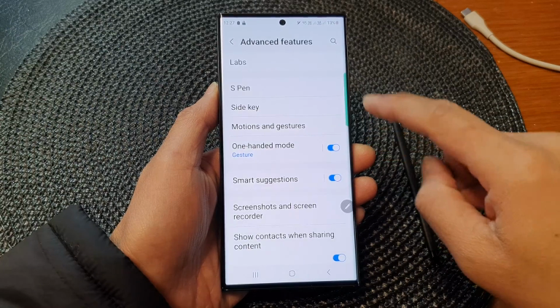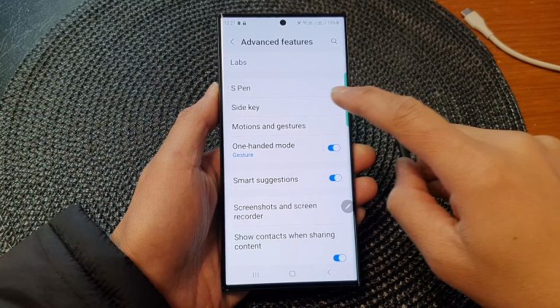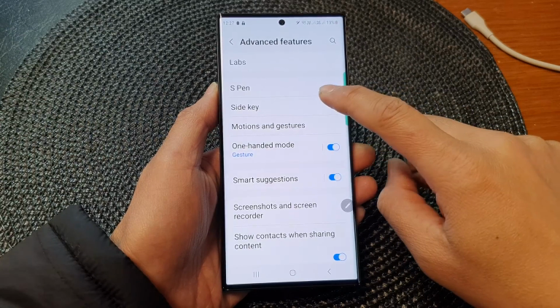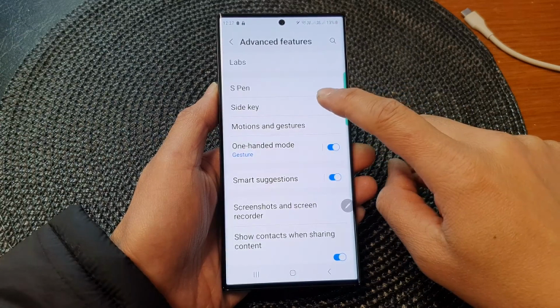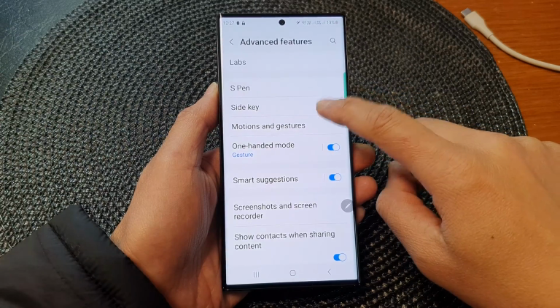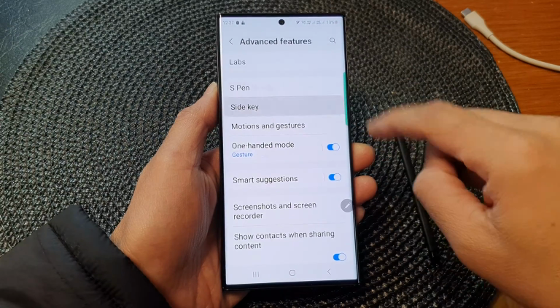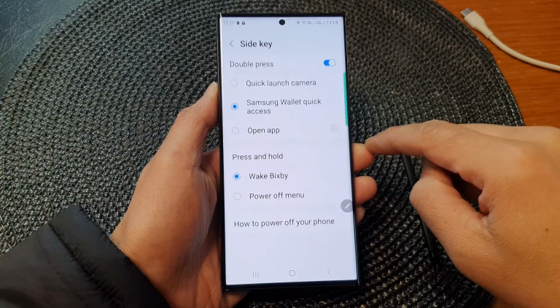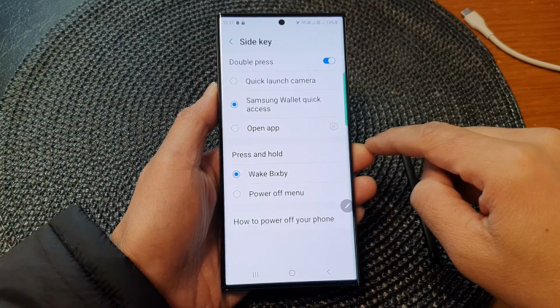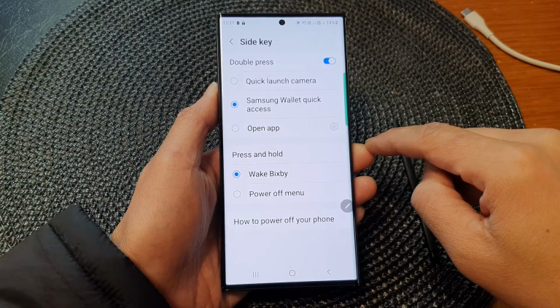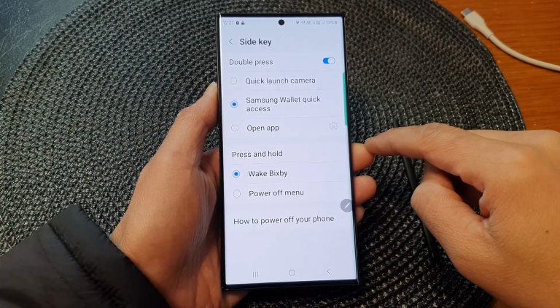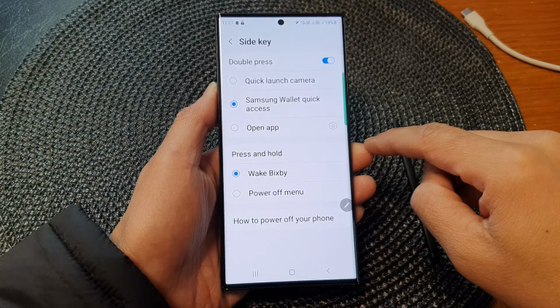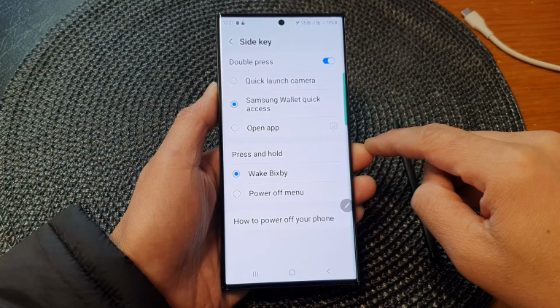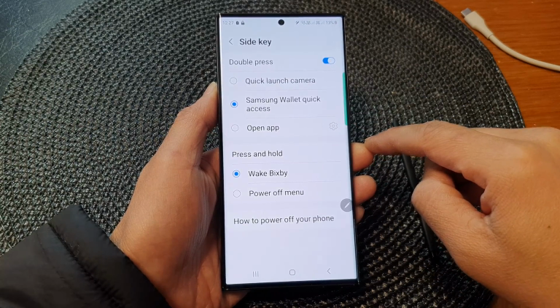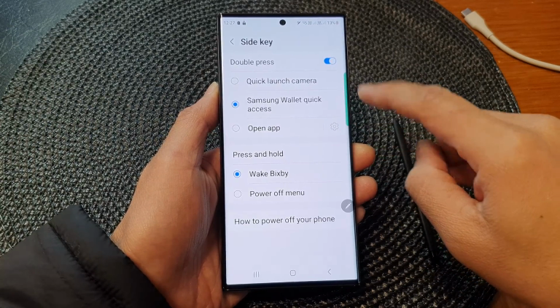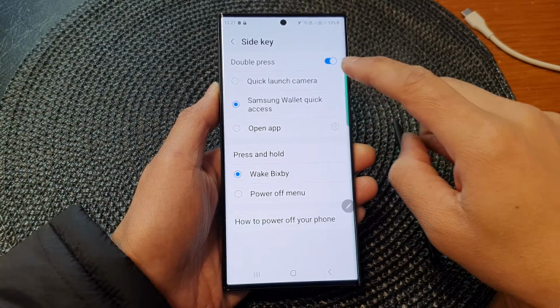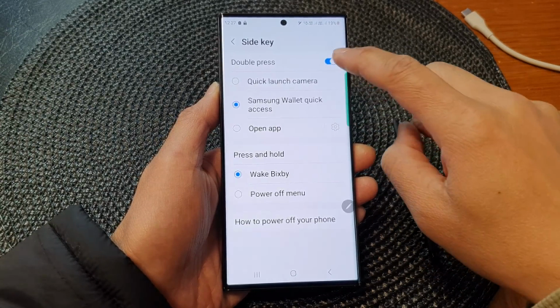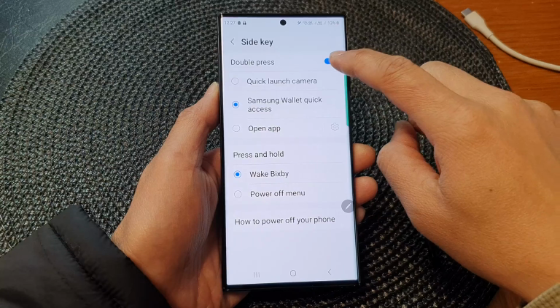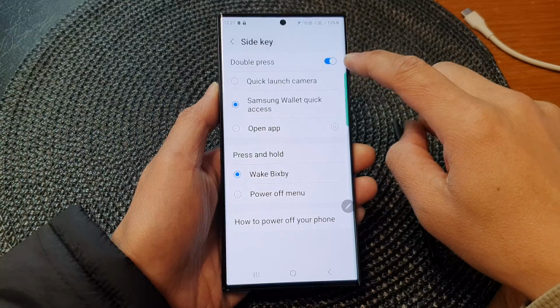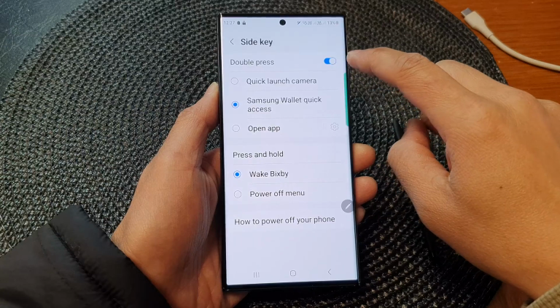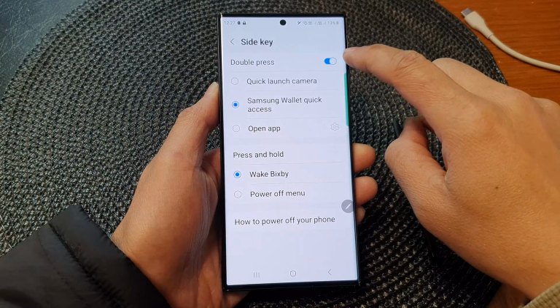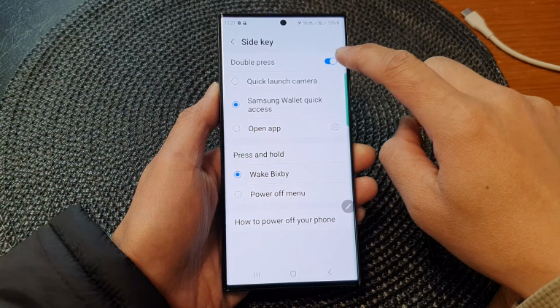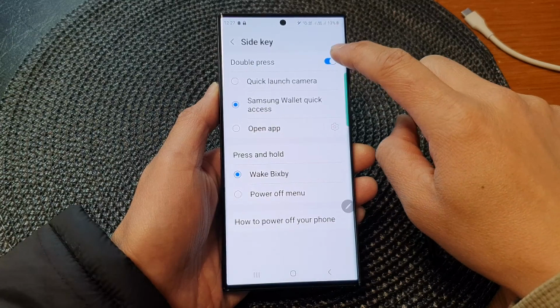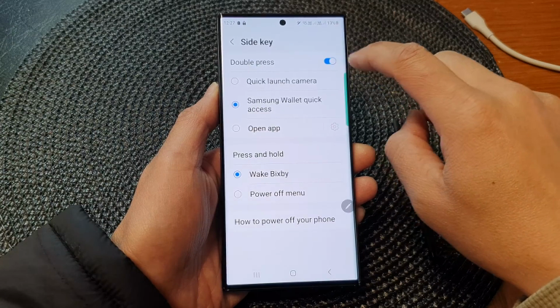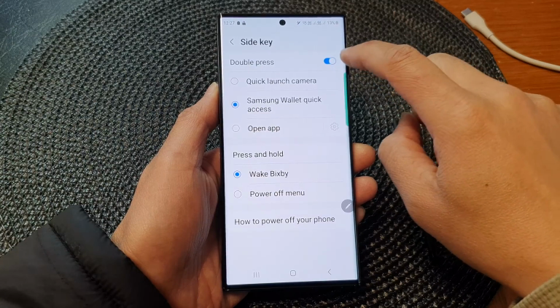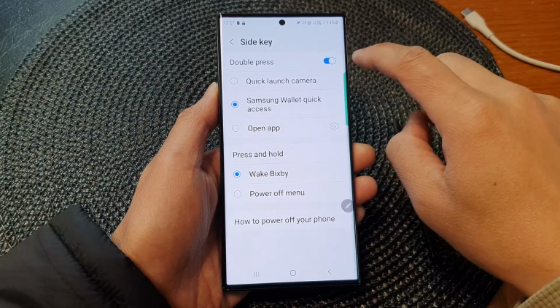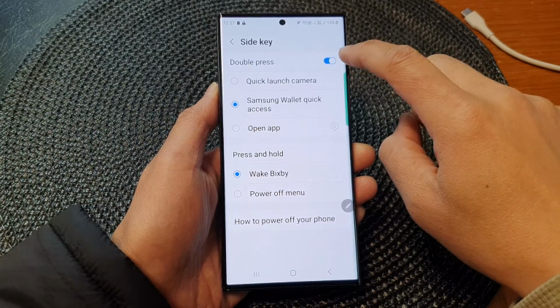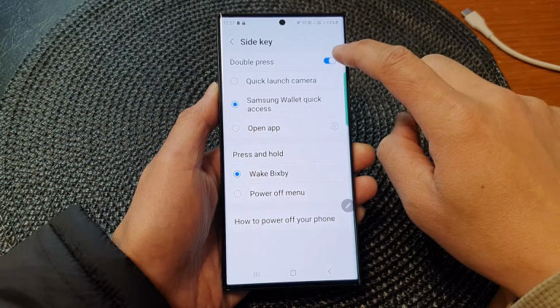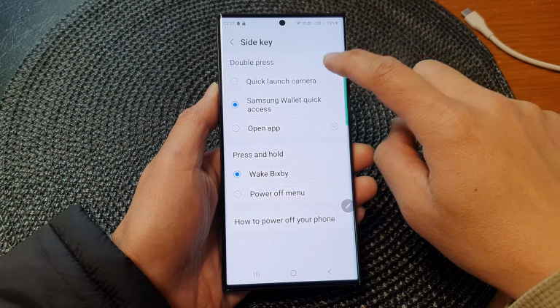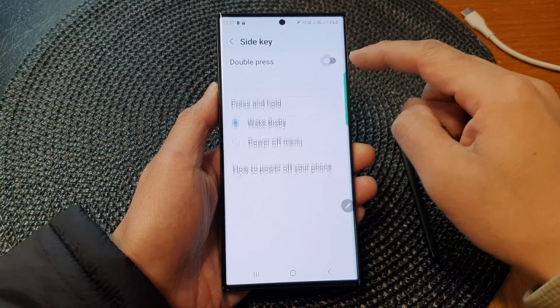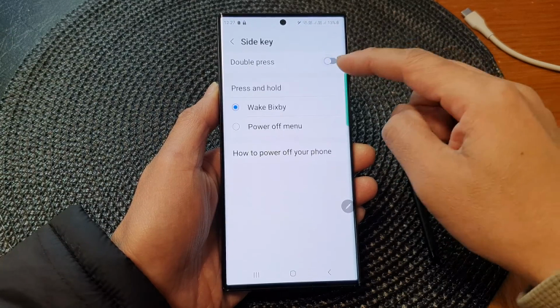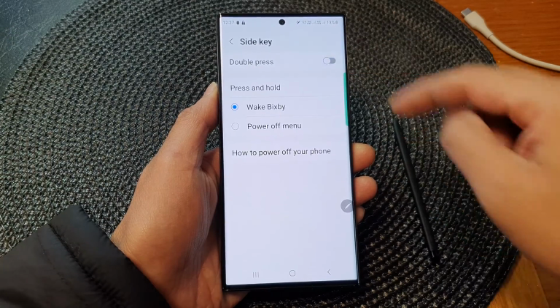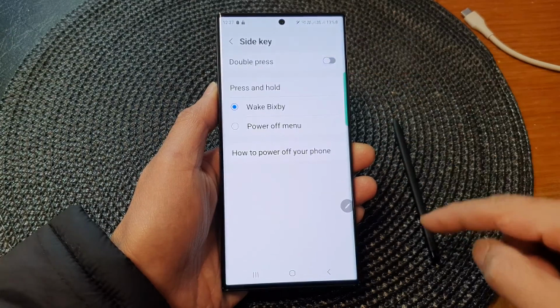In here, tap on side key. Now to turn off double press, tap on the toggle button to switch it off.